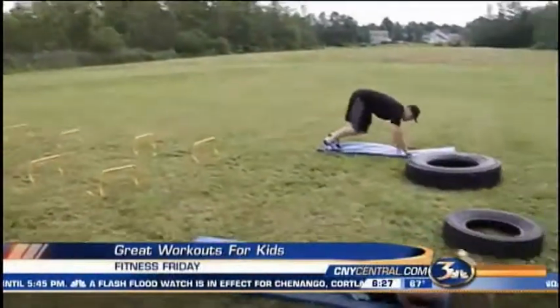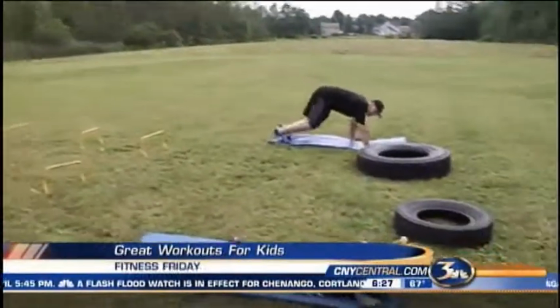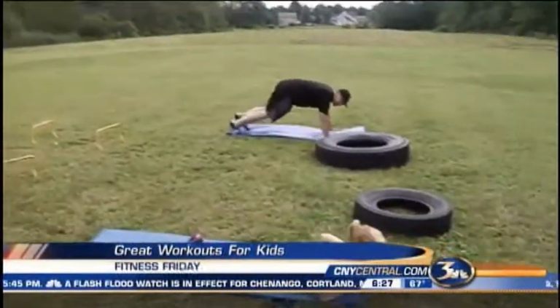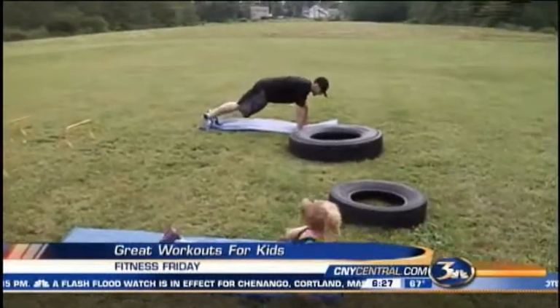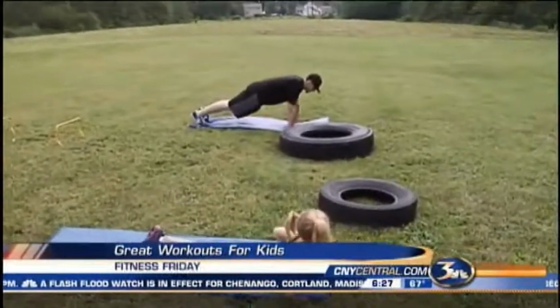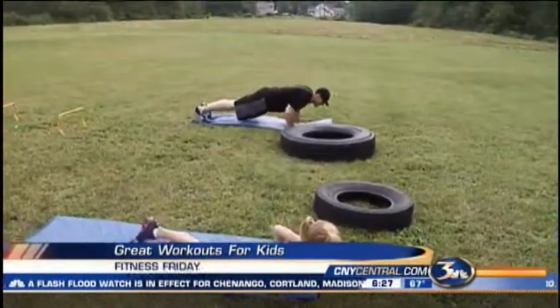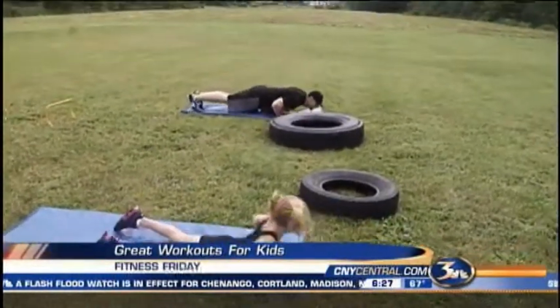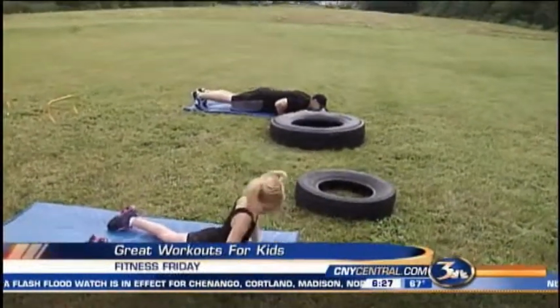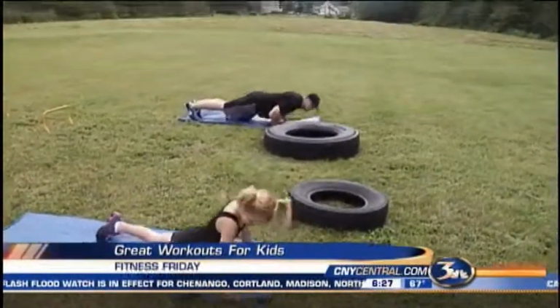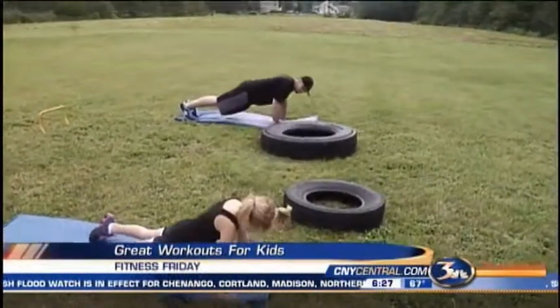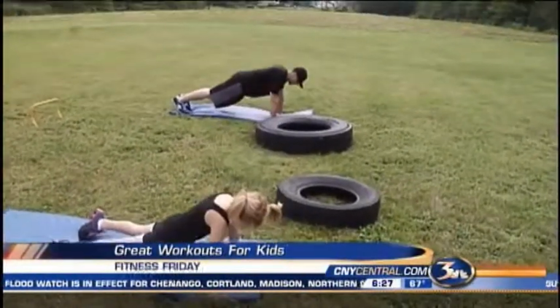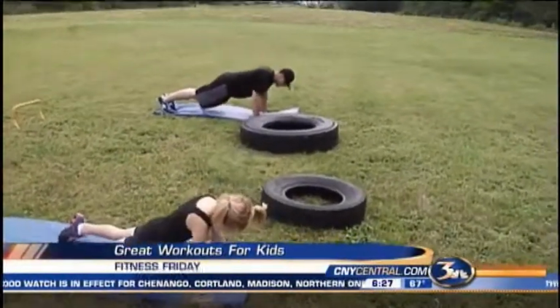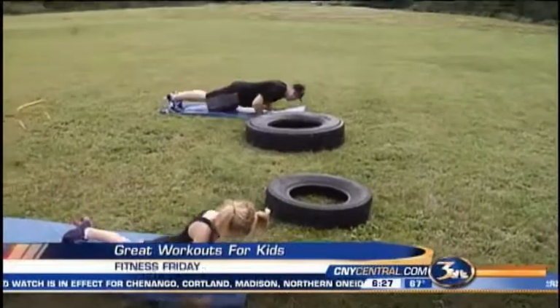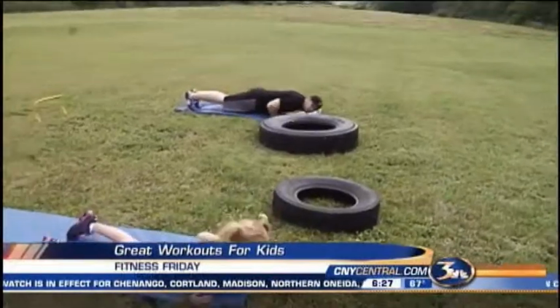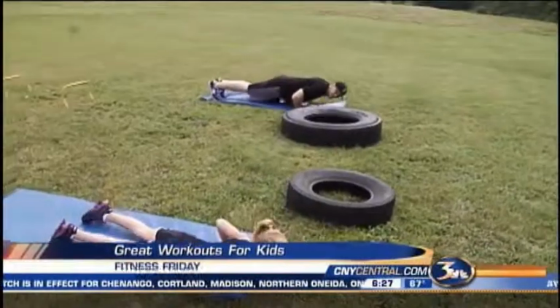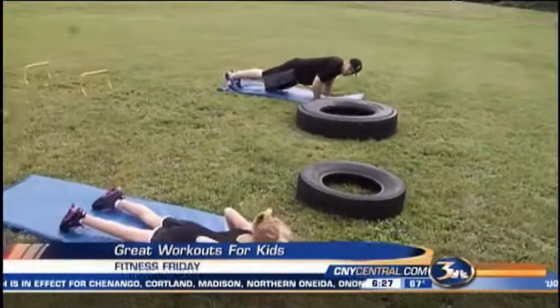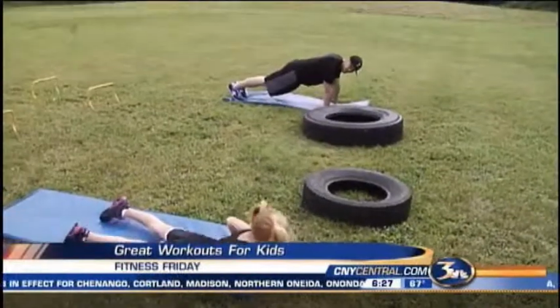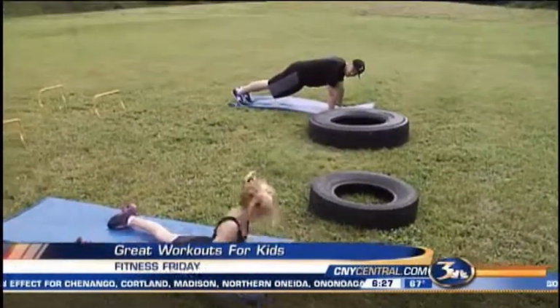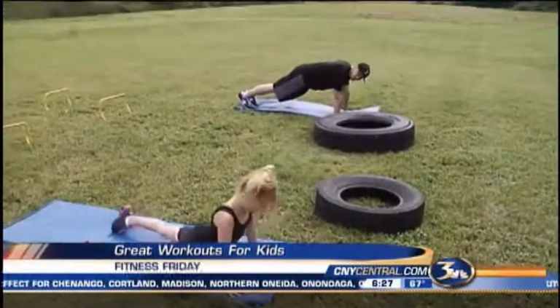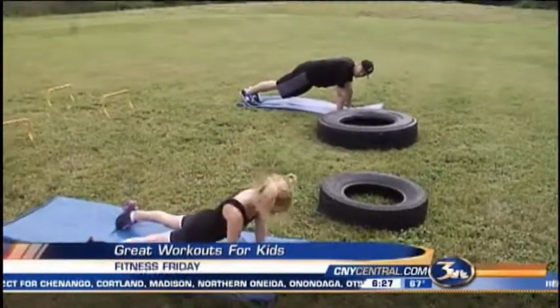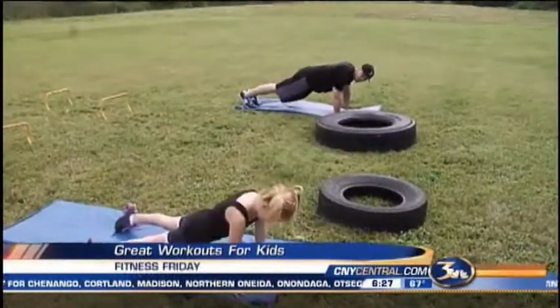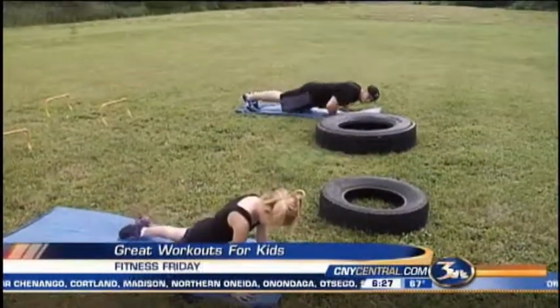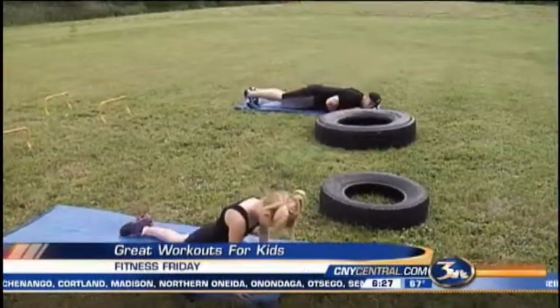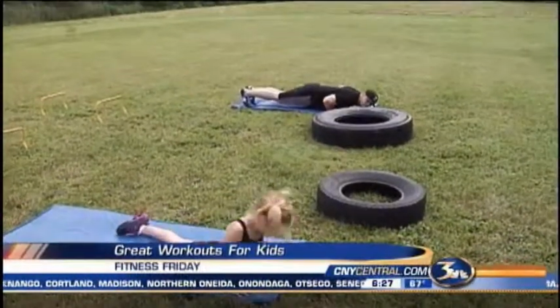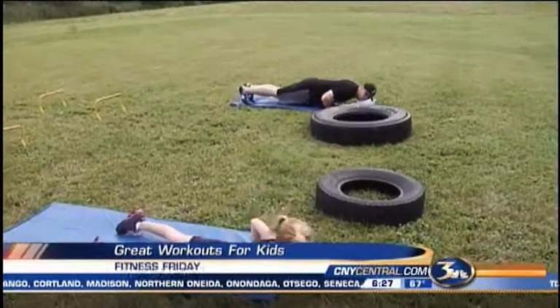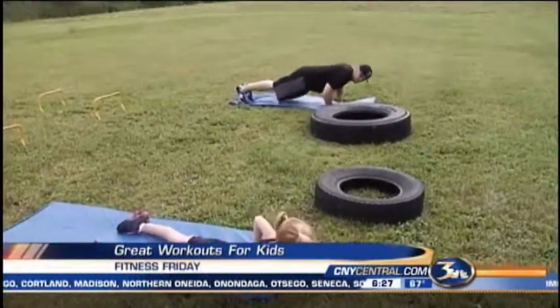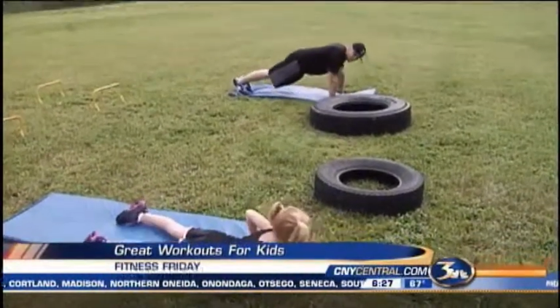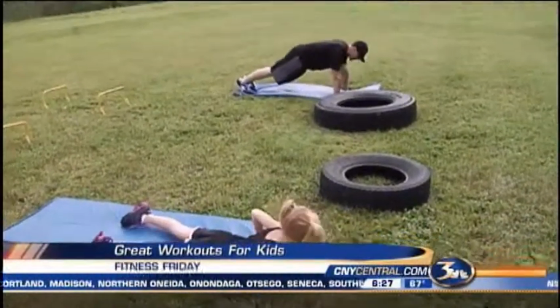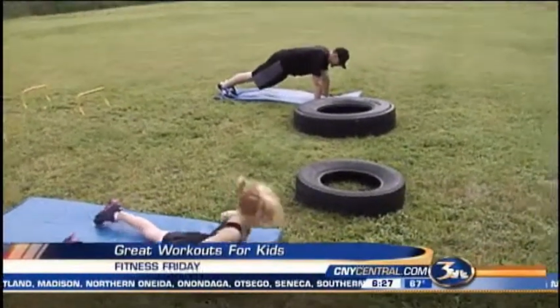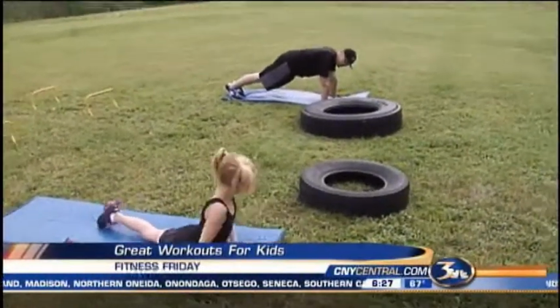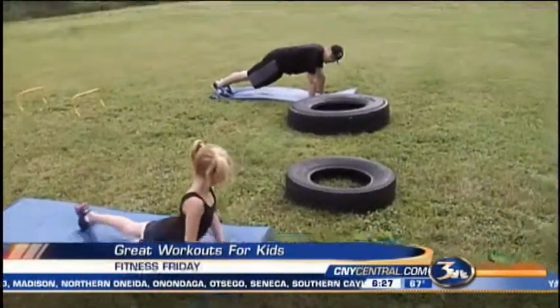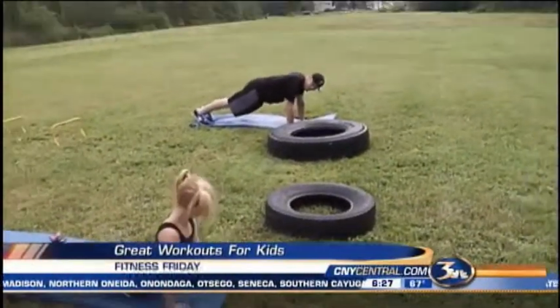Children are busy in the summertime but we want to make sure that we have exercise too, and the recommended guidelines for children are an hour a day.